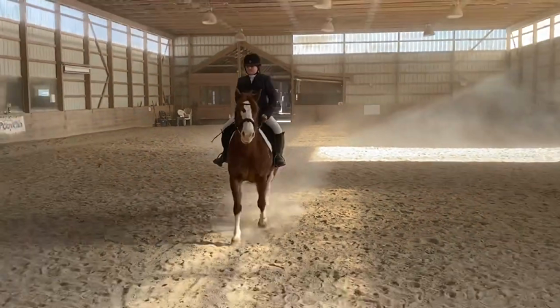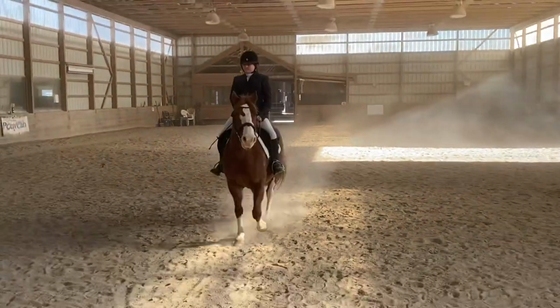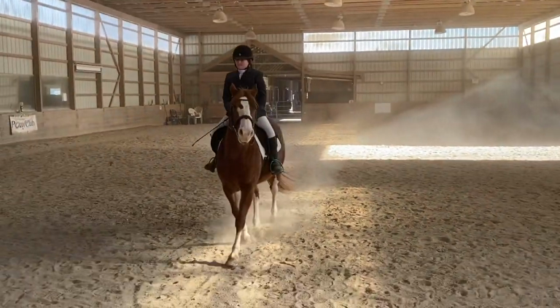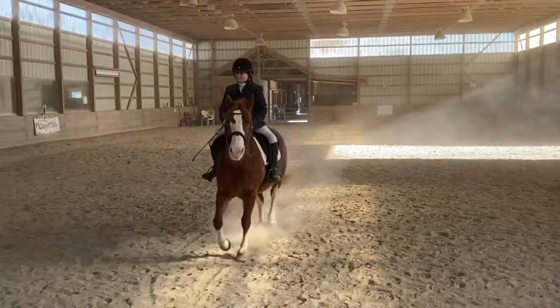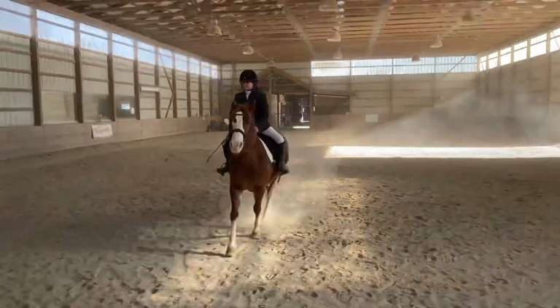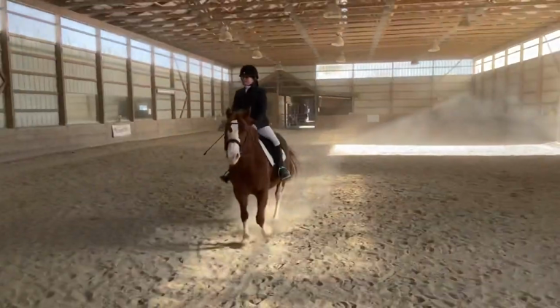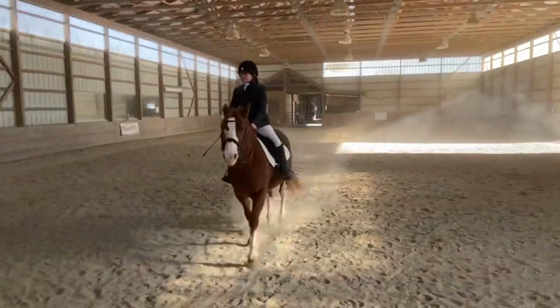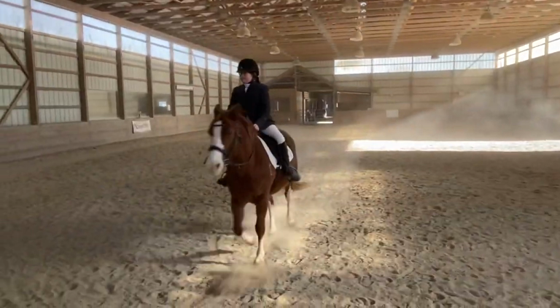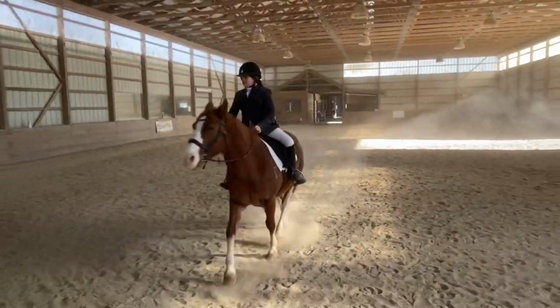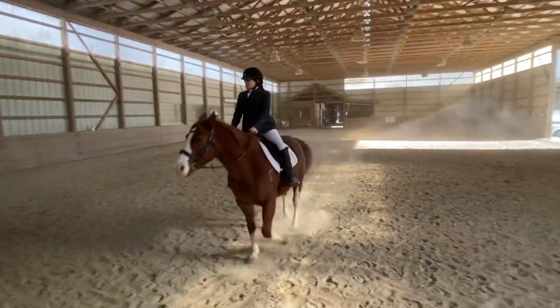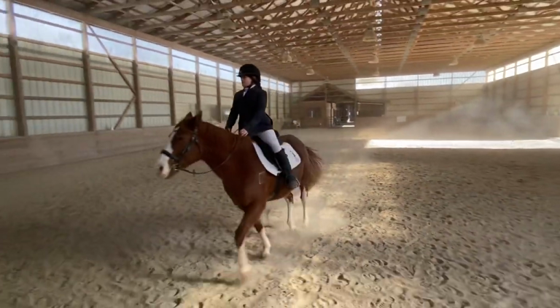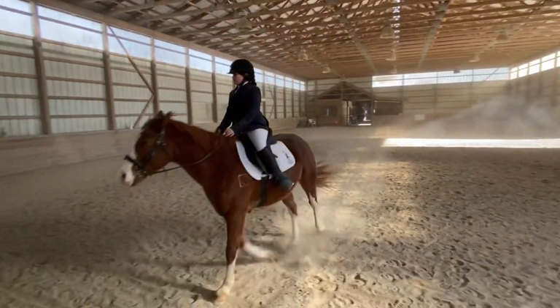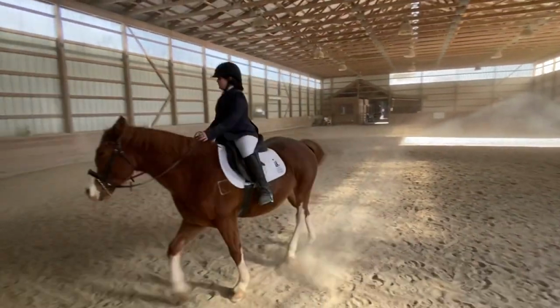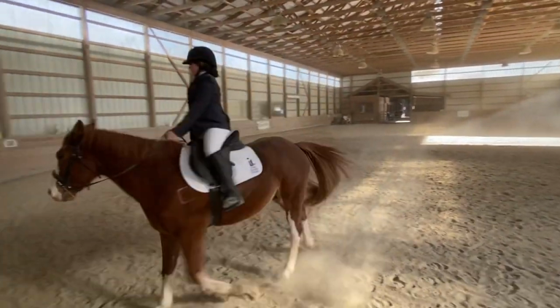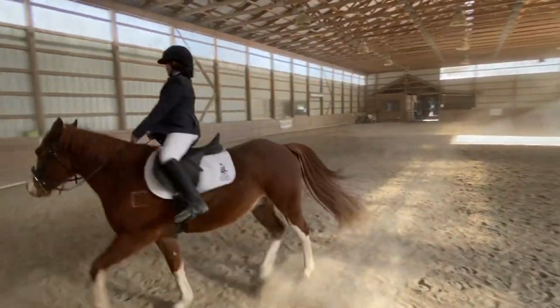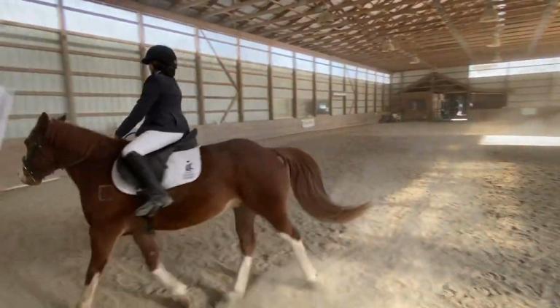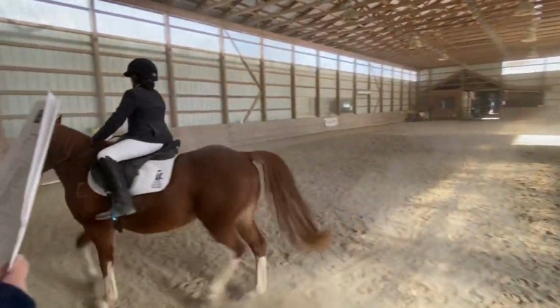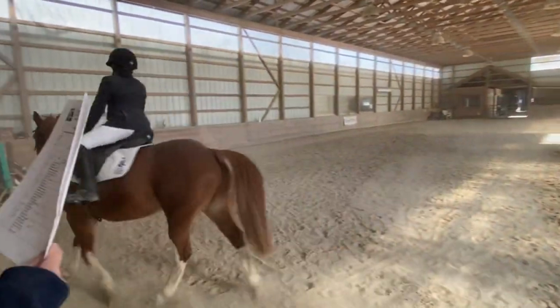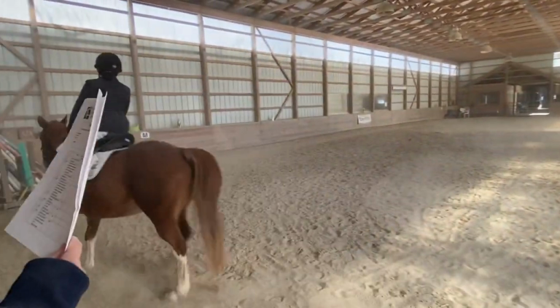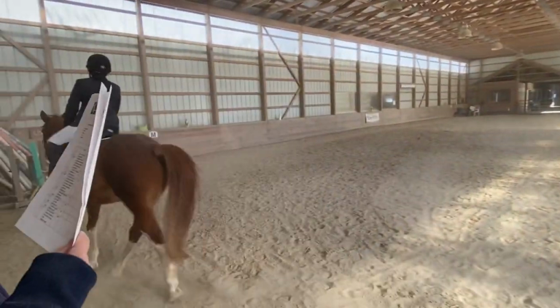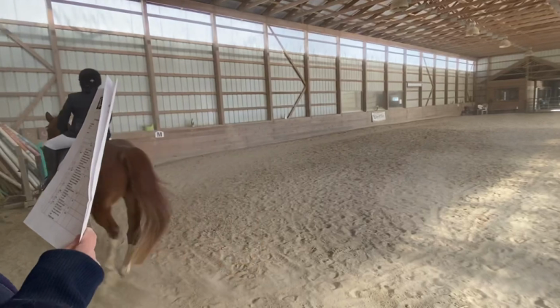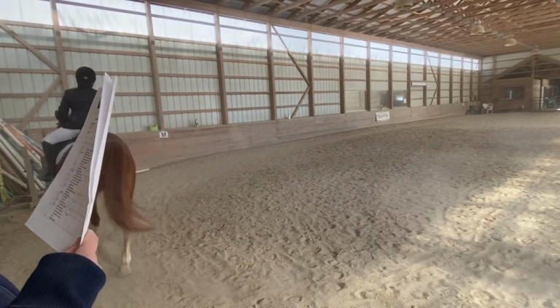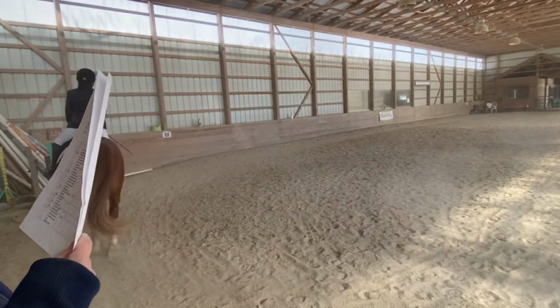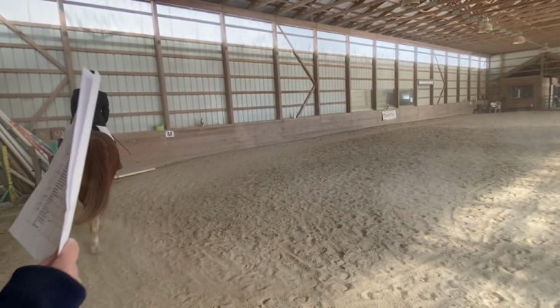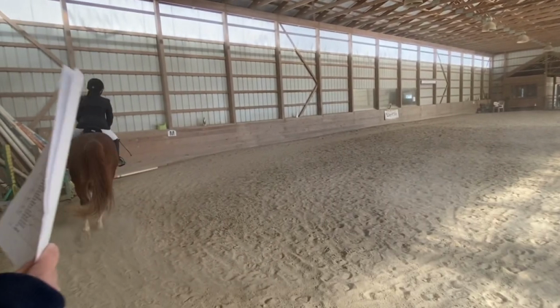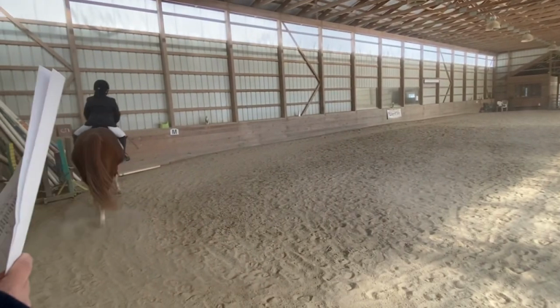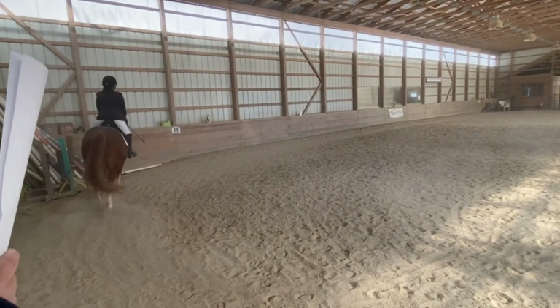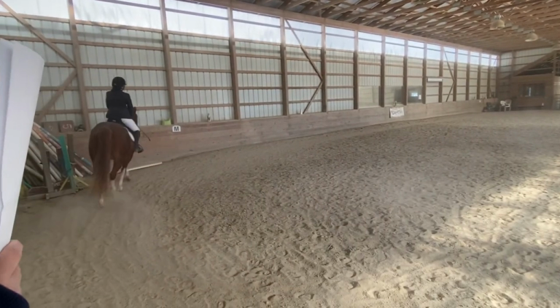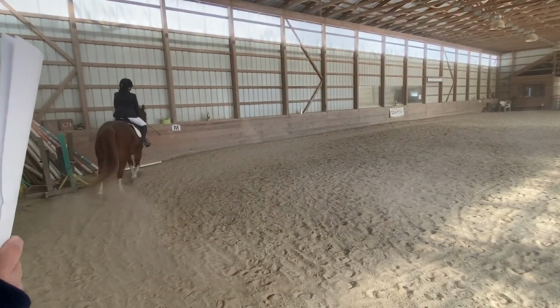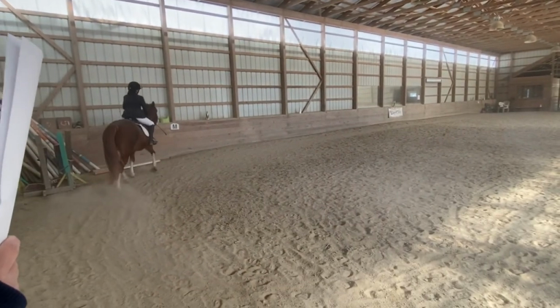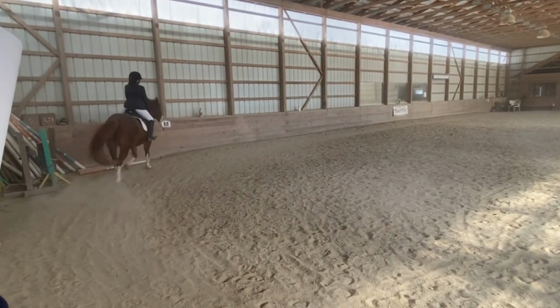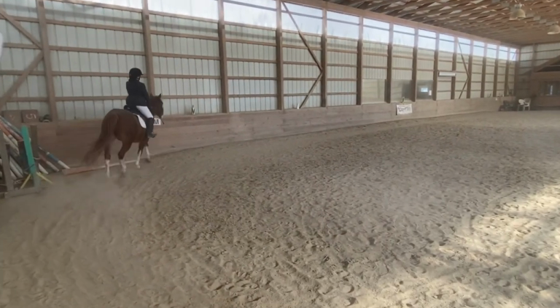MXK, change the rein in working trot, showing three to five steps of walk when crossing the center line.